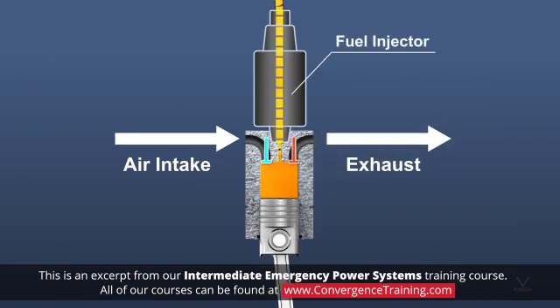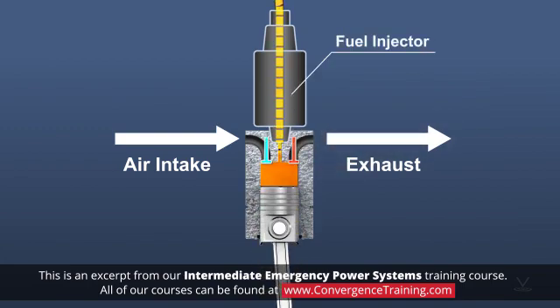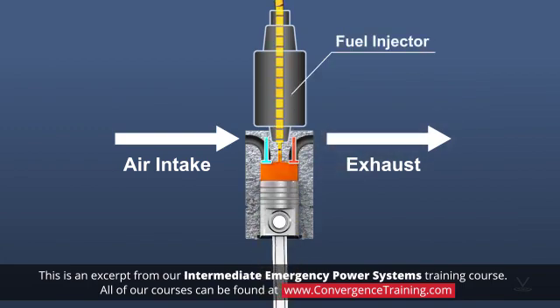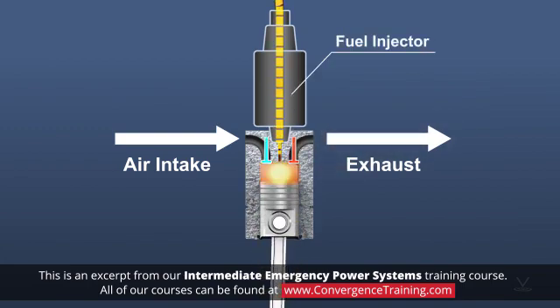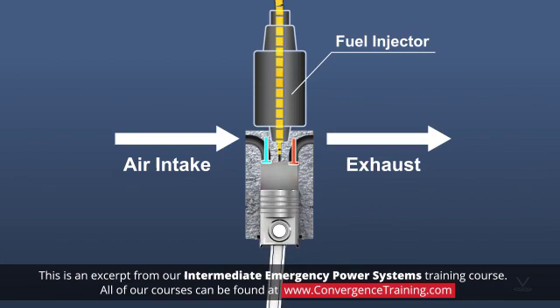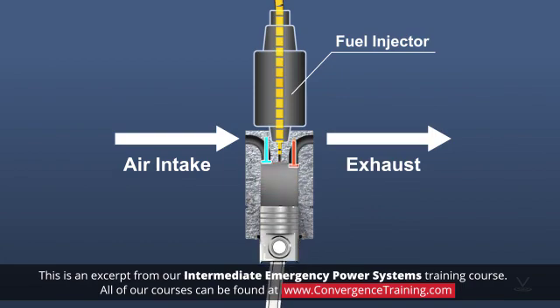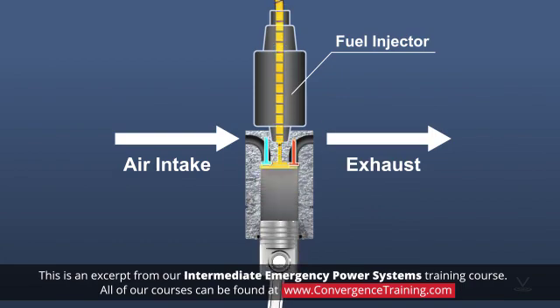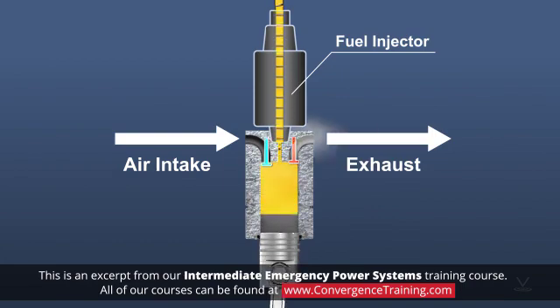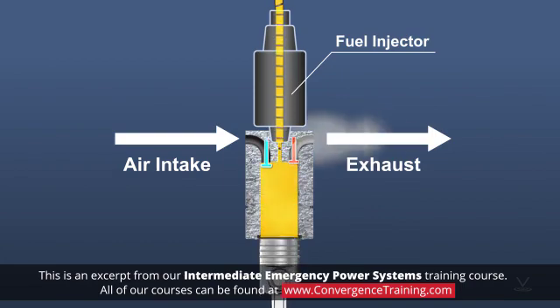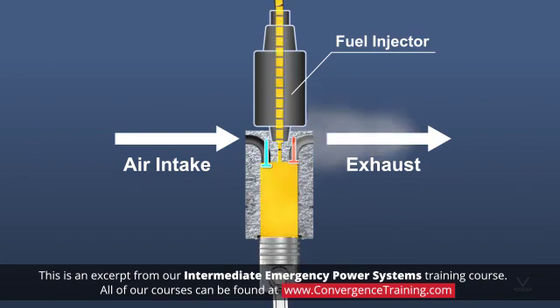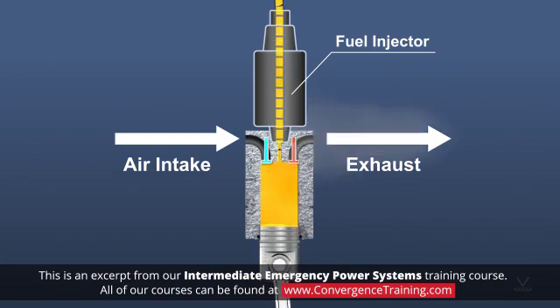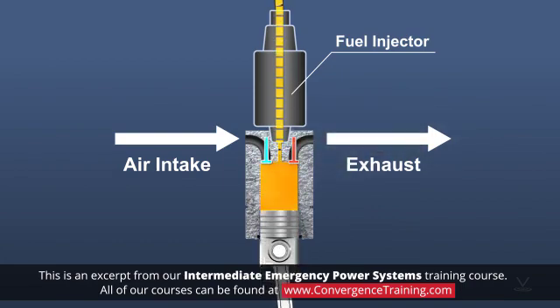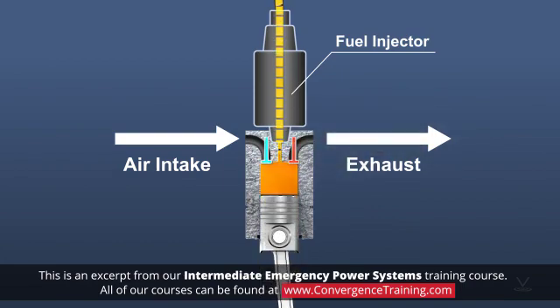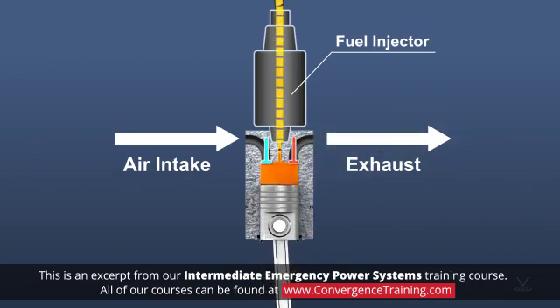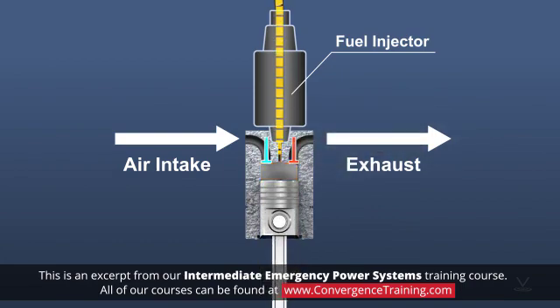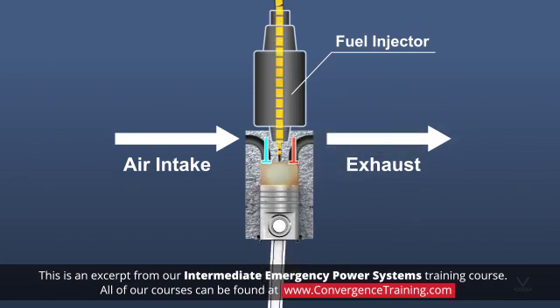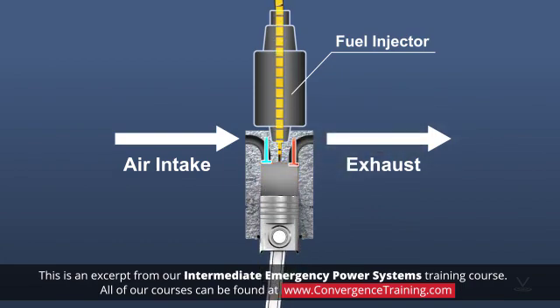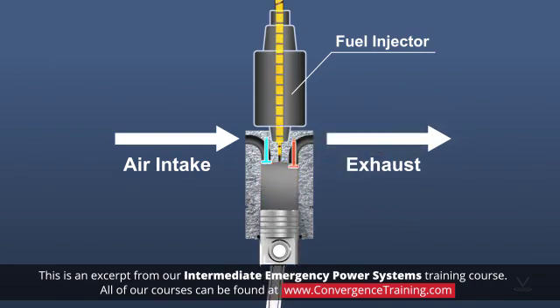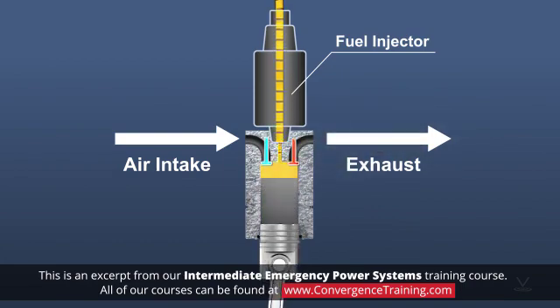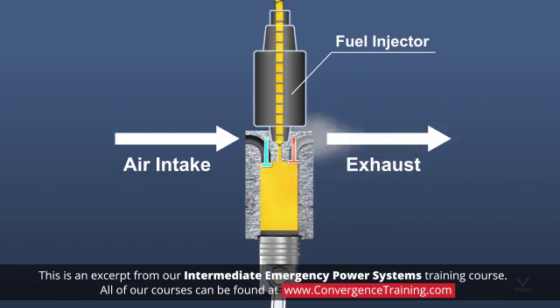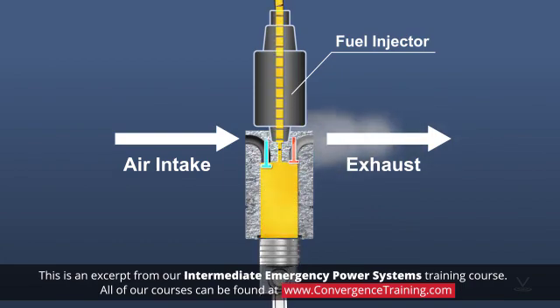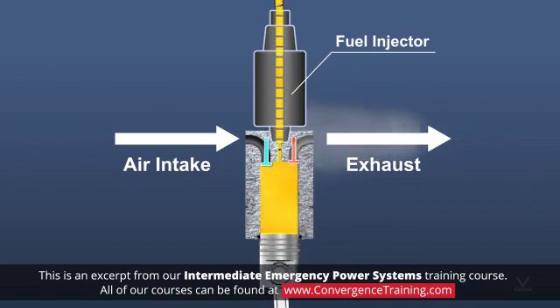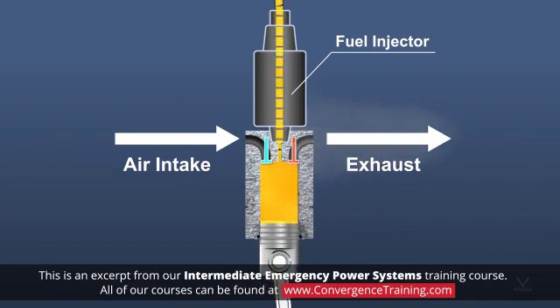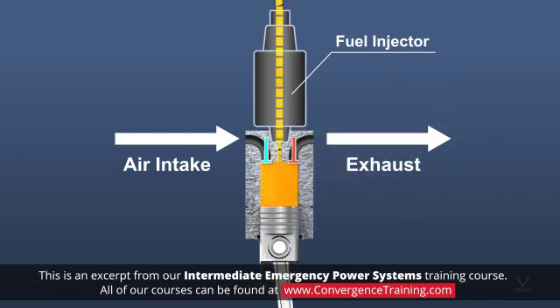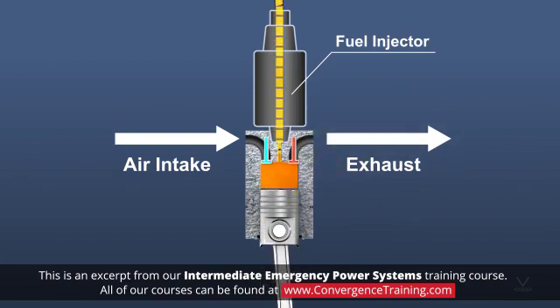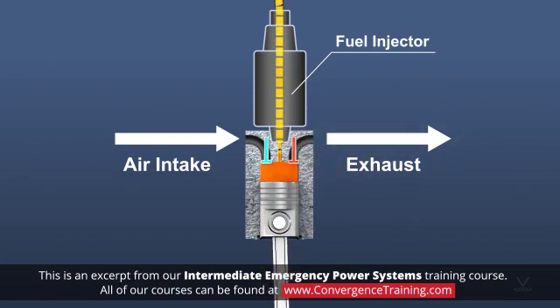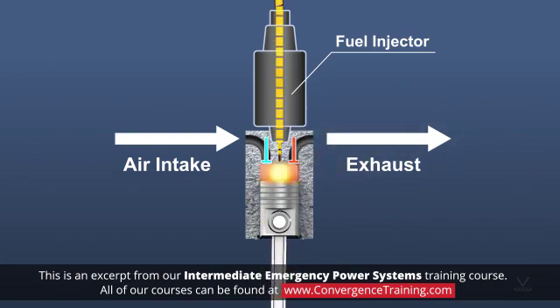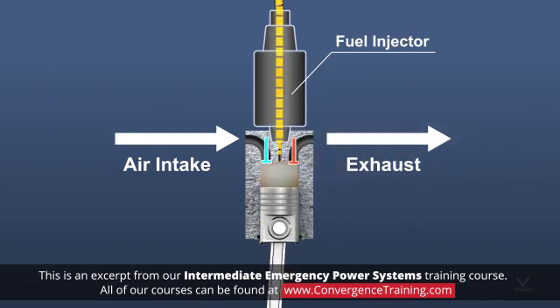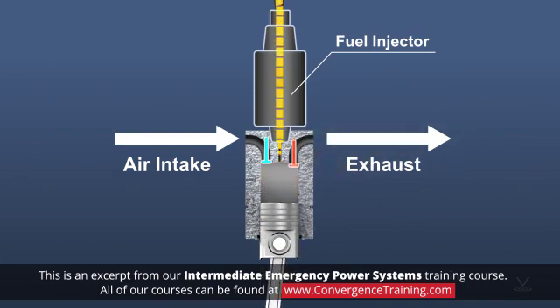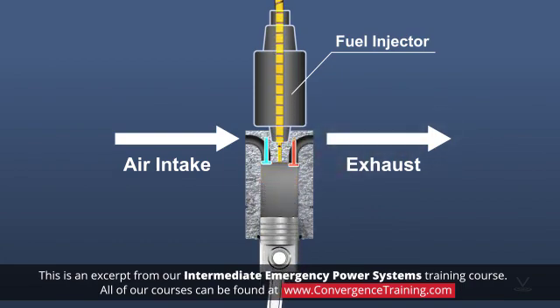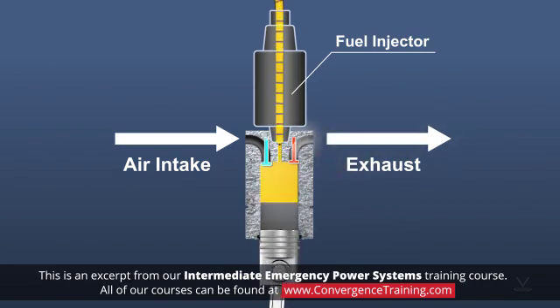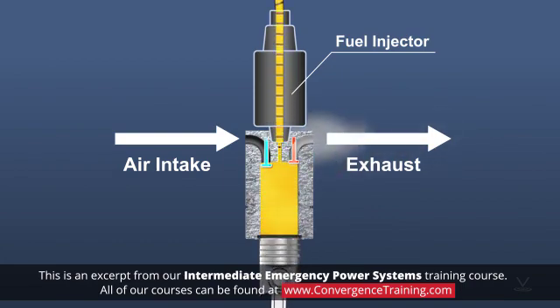Due to its operating characteristics, a diesel engine is more substantially built than a gasoline engine.